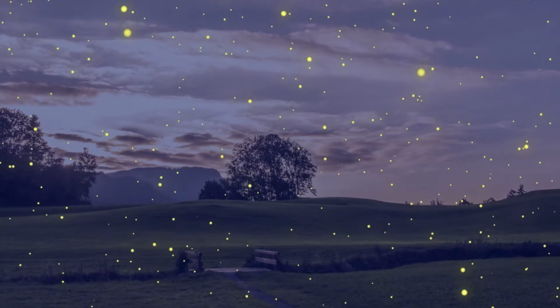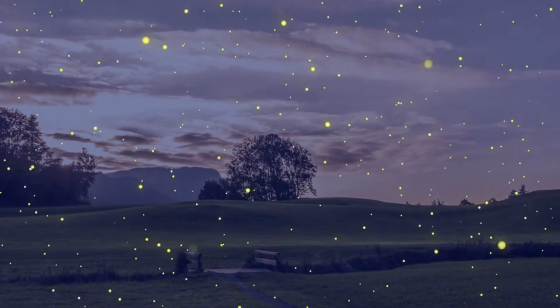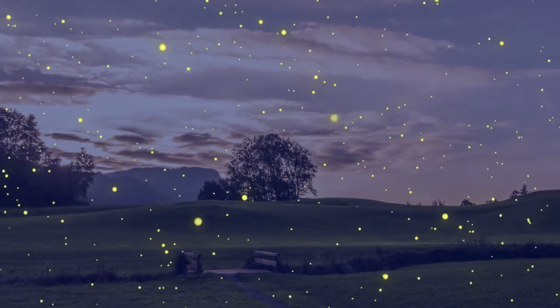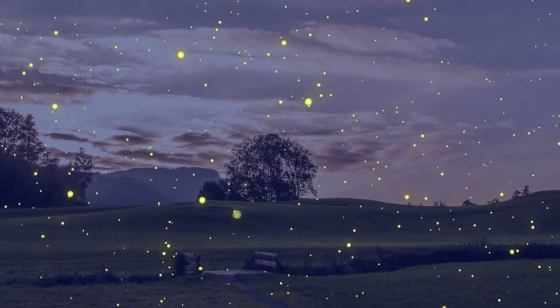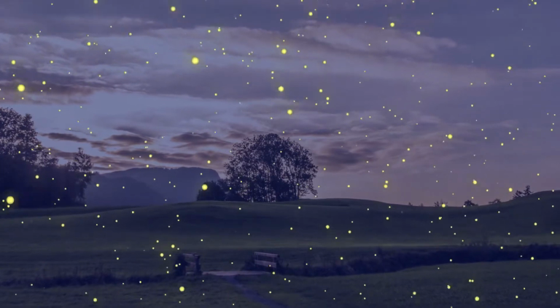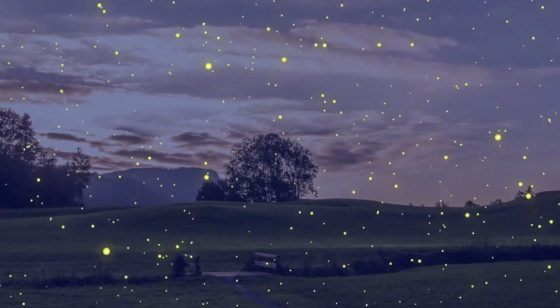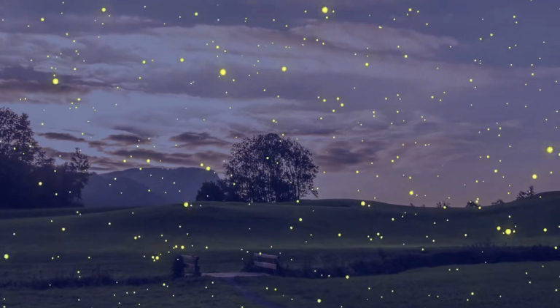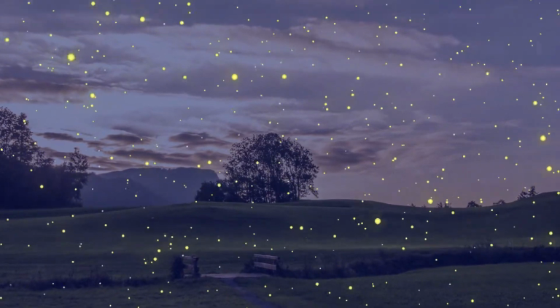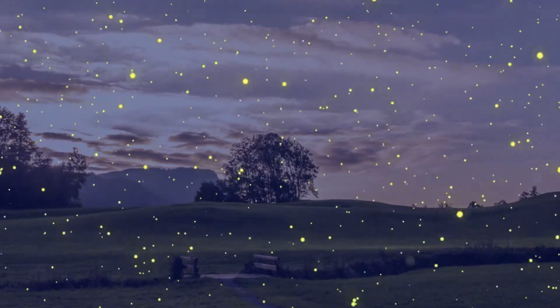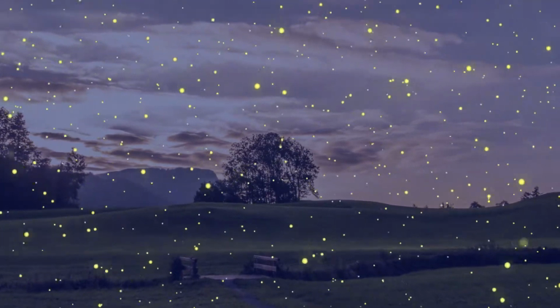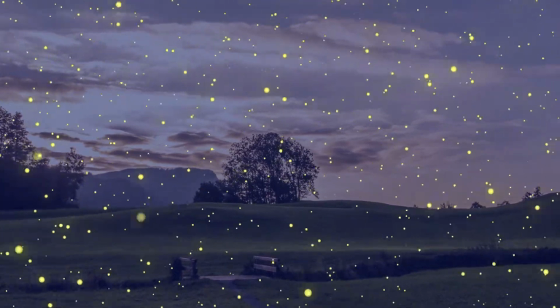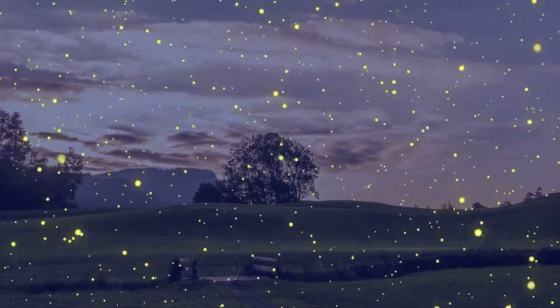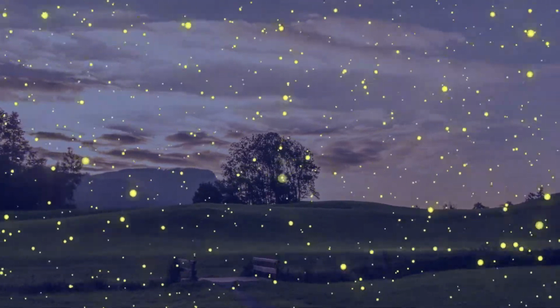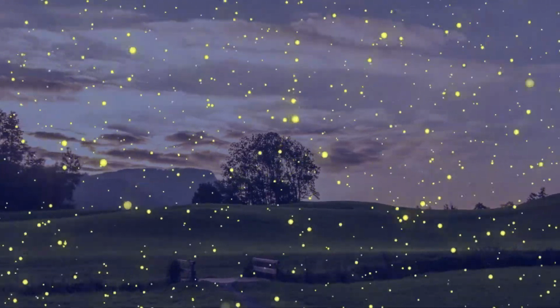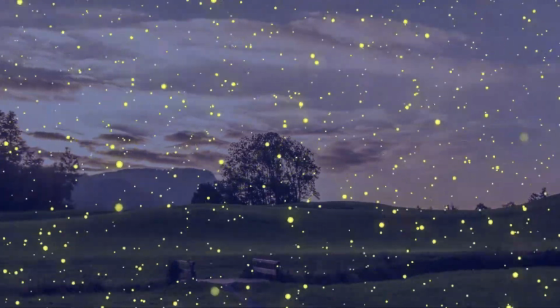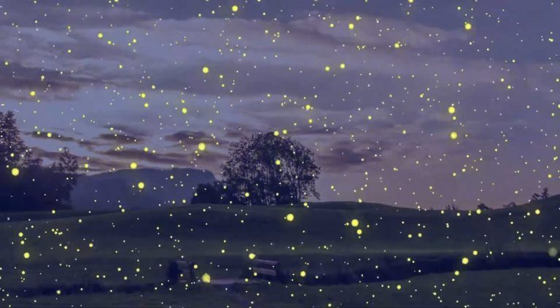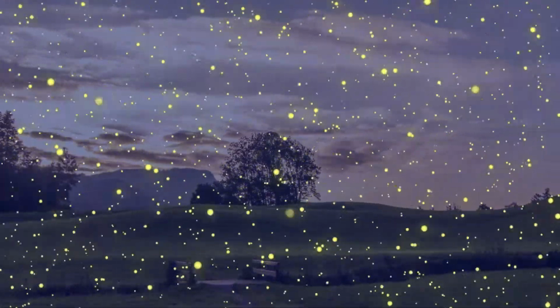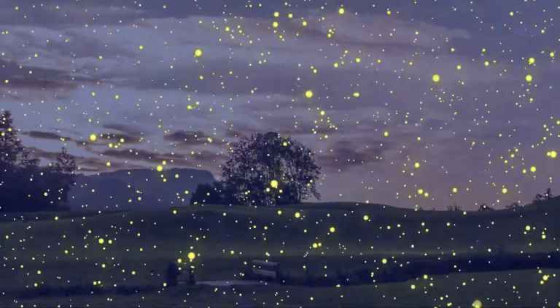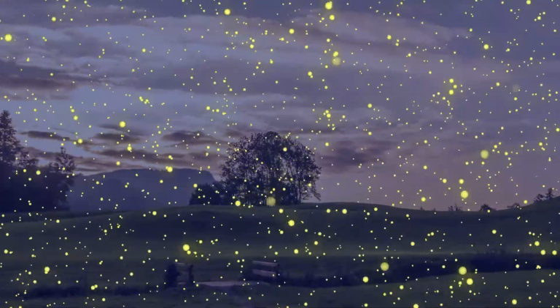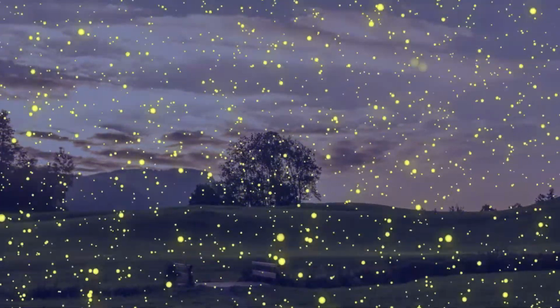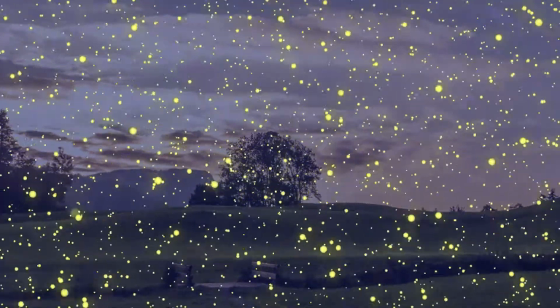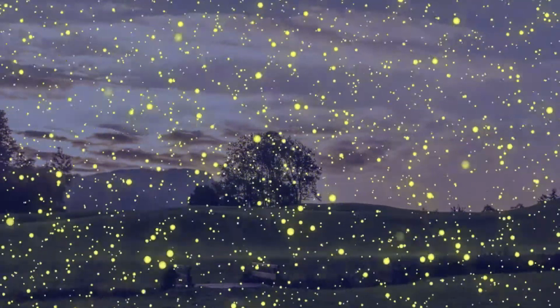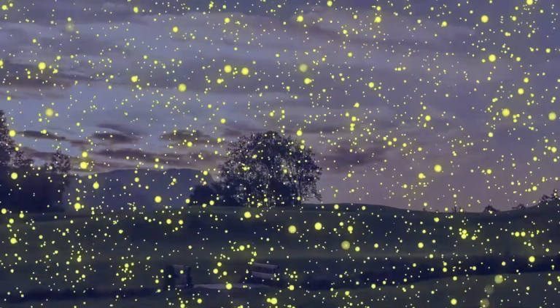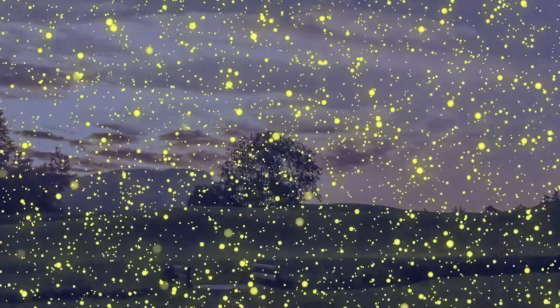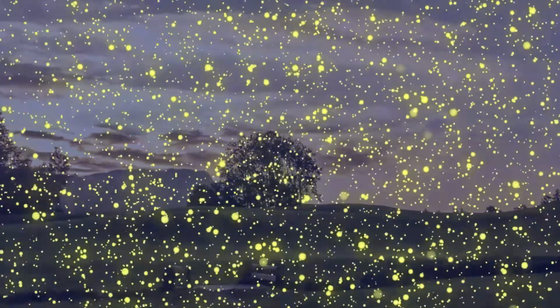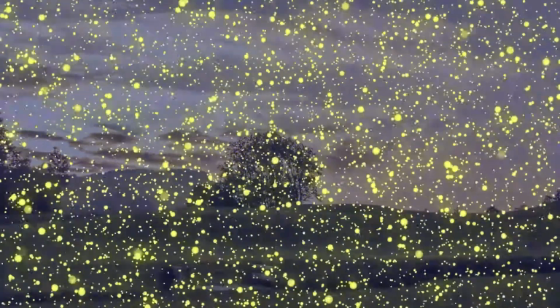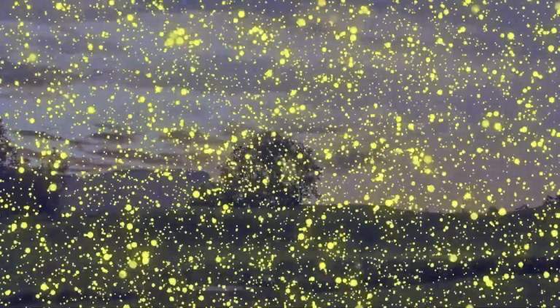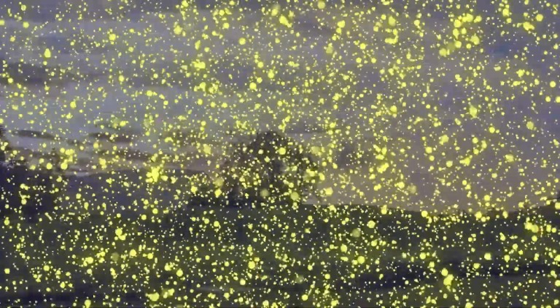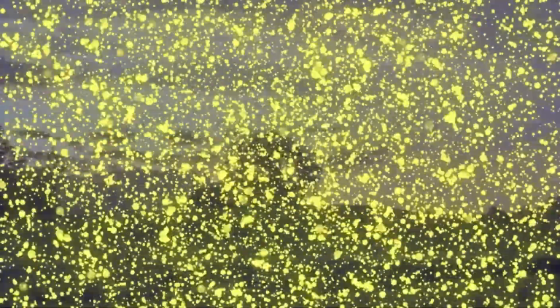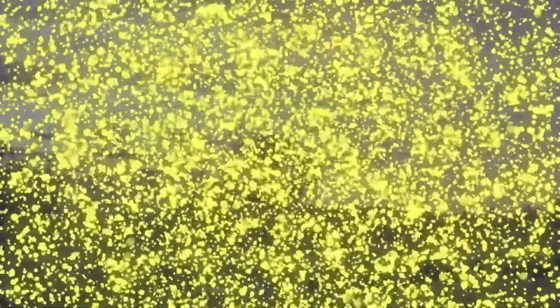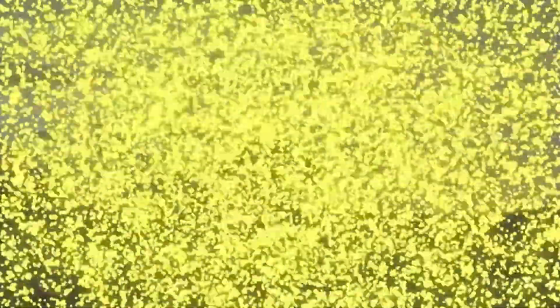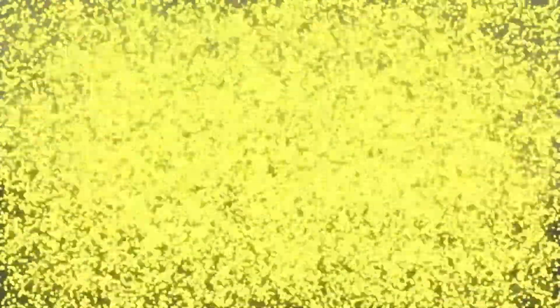Nothing says summer like the soft evening glow of lightning bugs flickering in the night sky. Hey, whoa, geez, too much life. Dial it back.